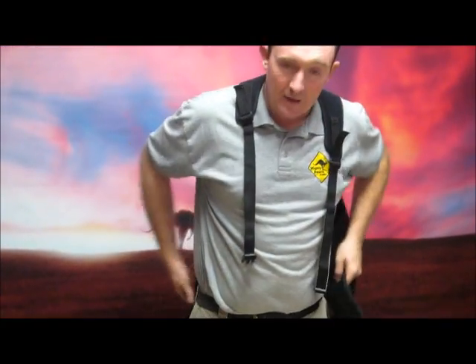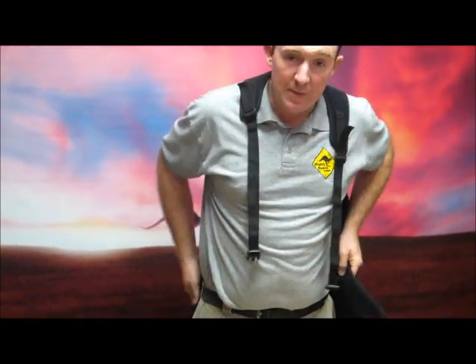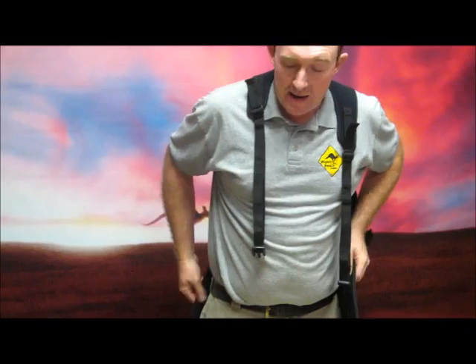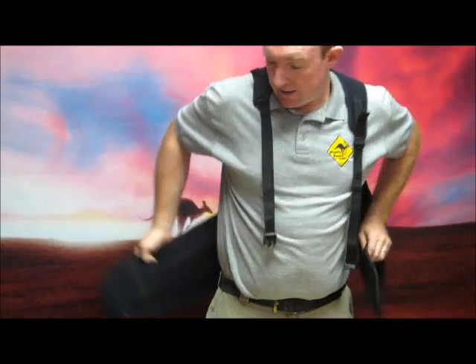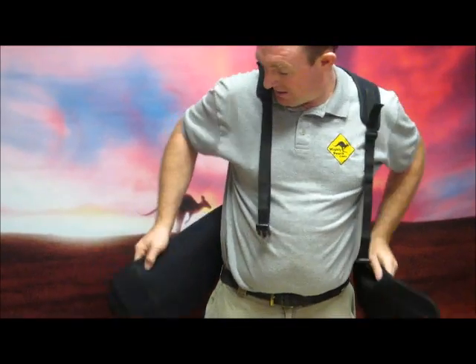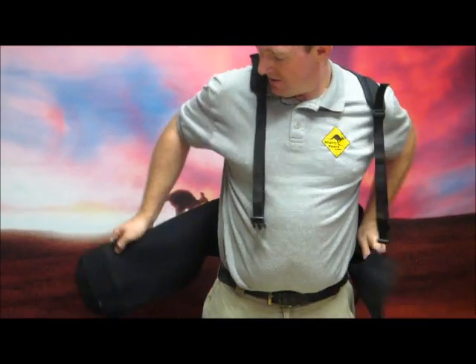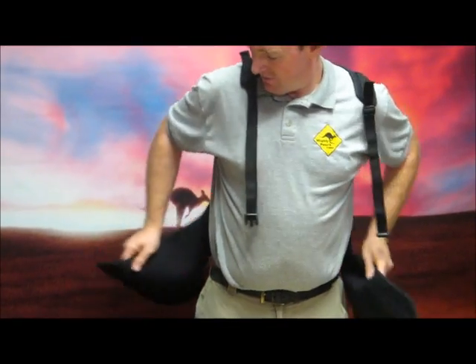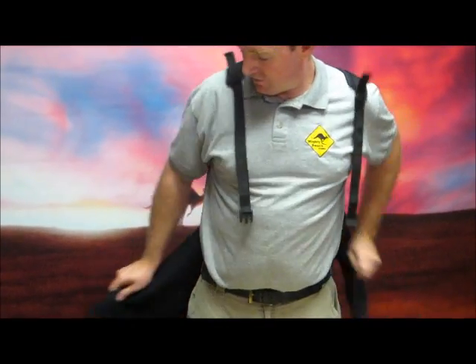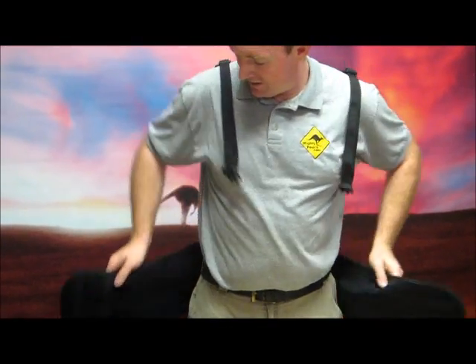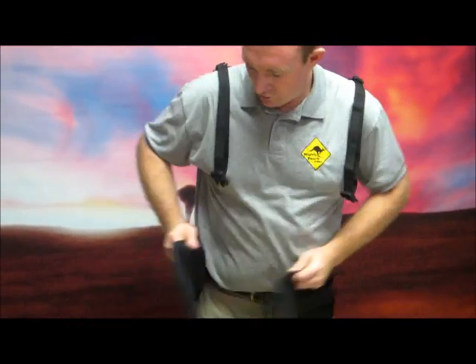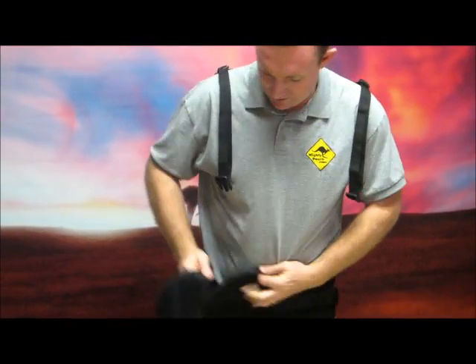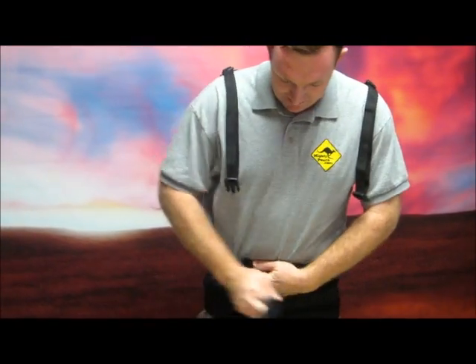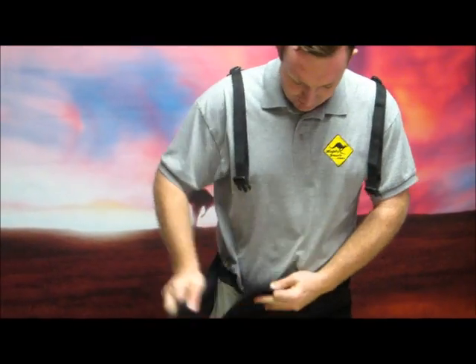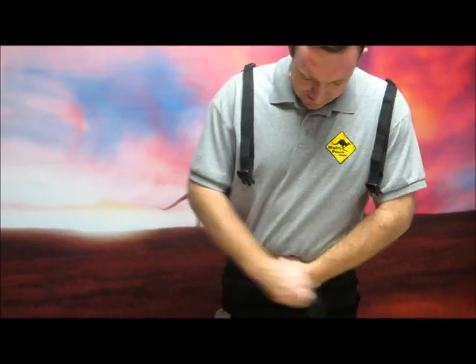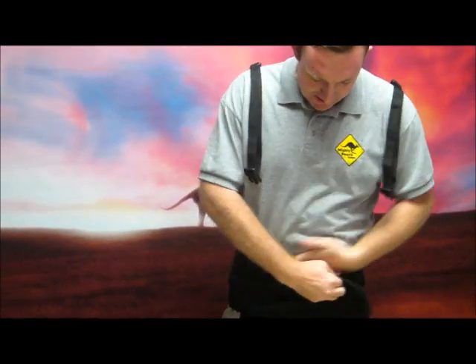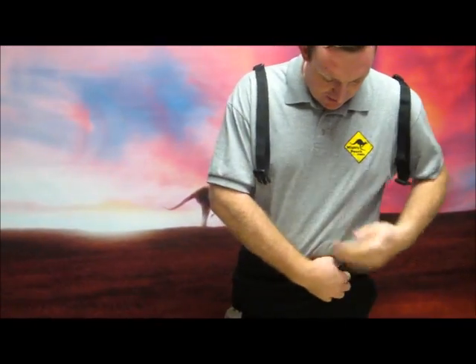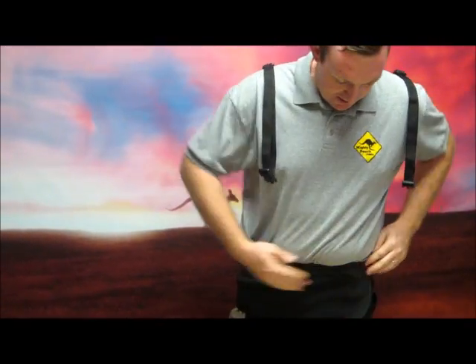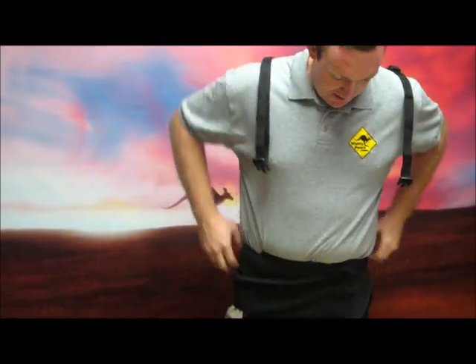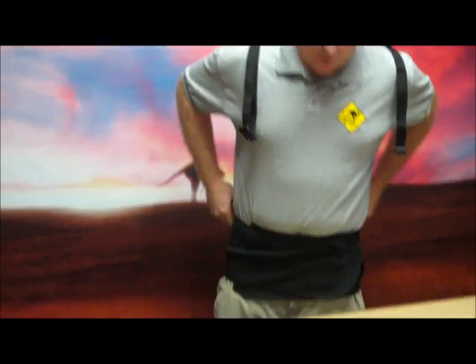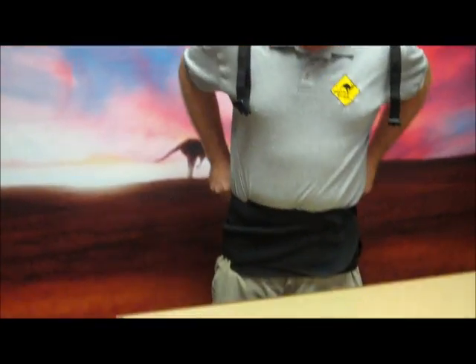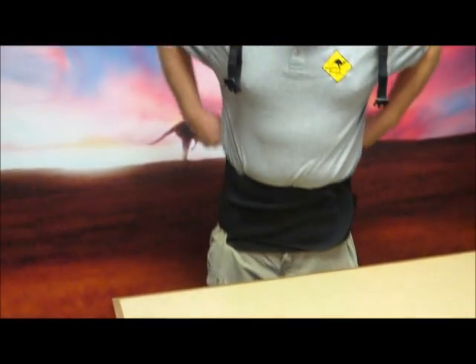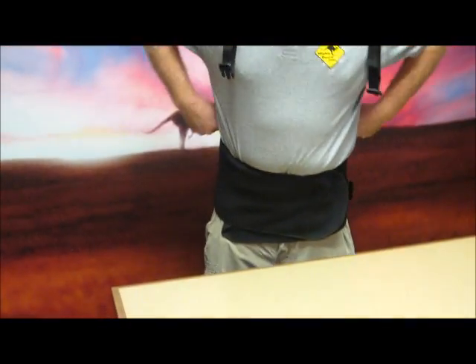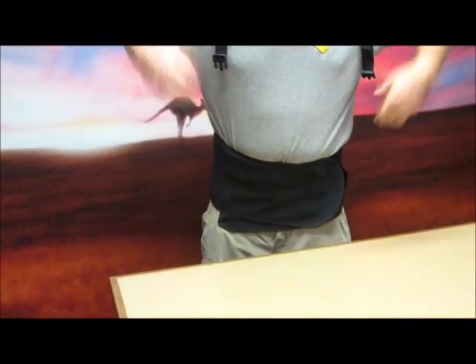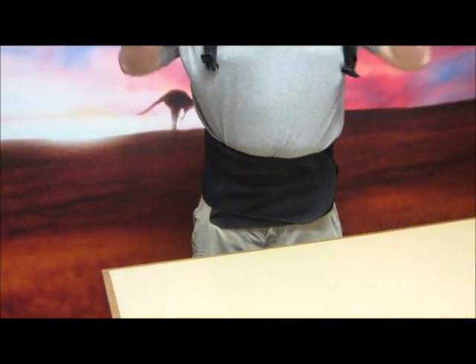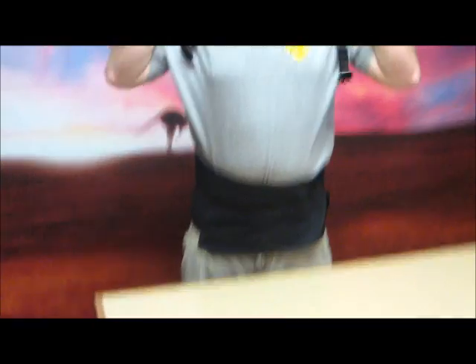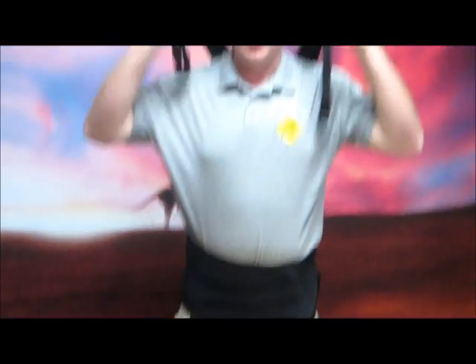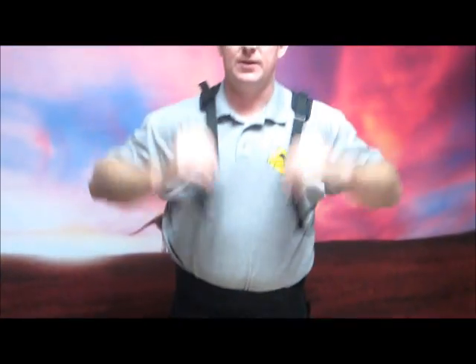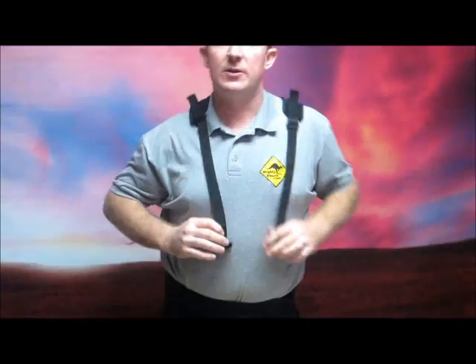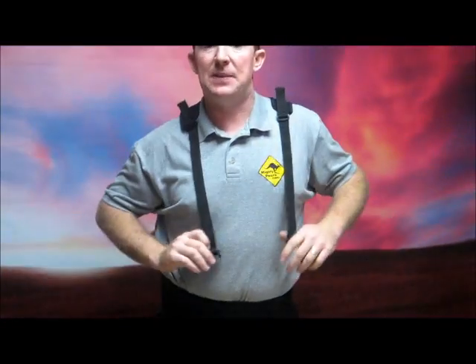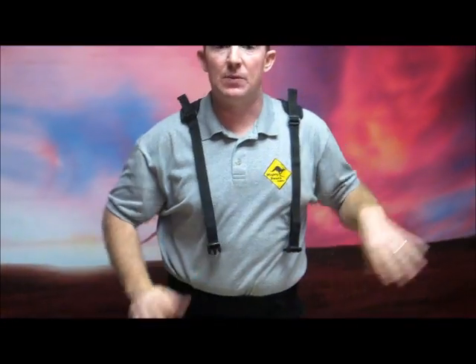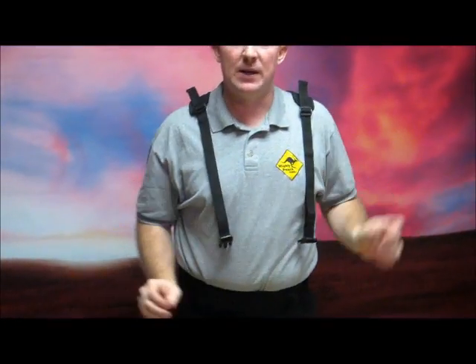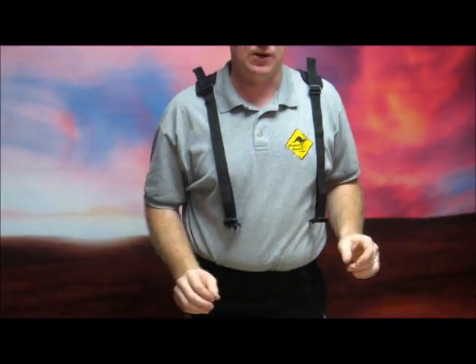Grab the back, the waist support, and pull it right around to where it's comfortable. You've got your straps, you're ready to go.